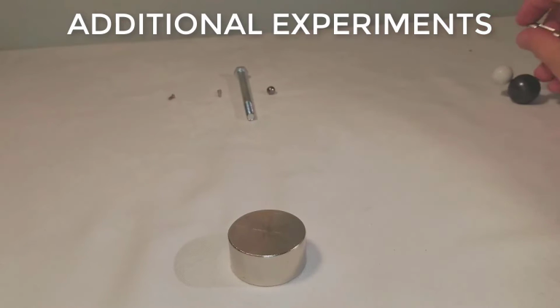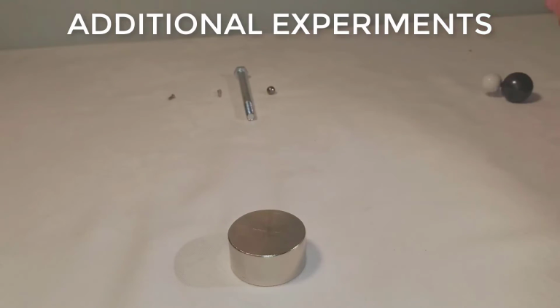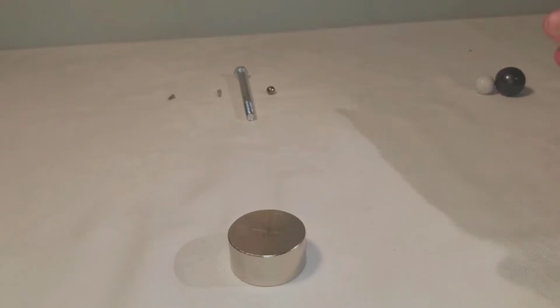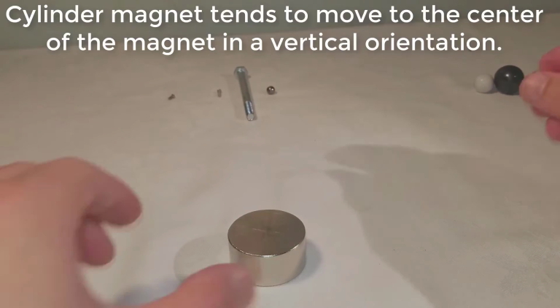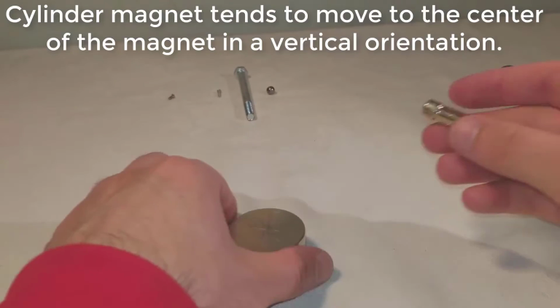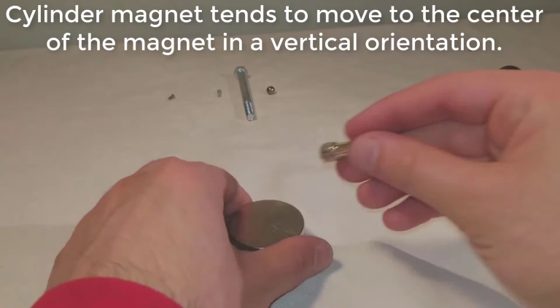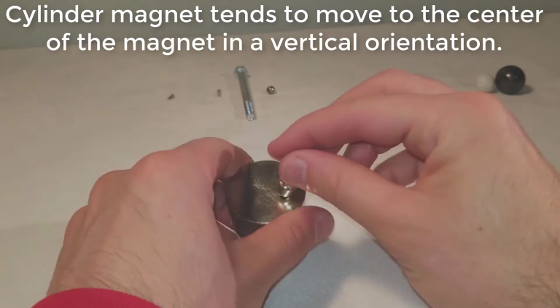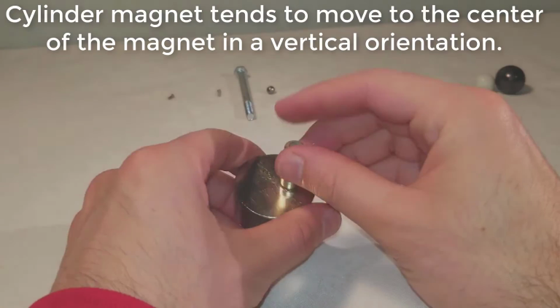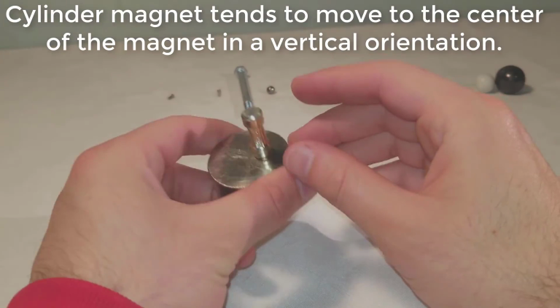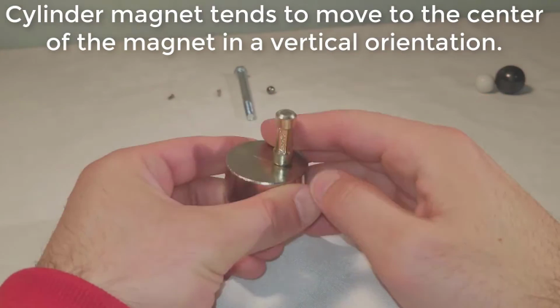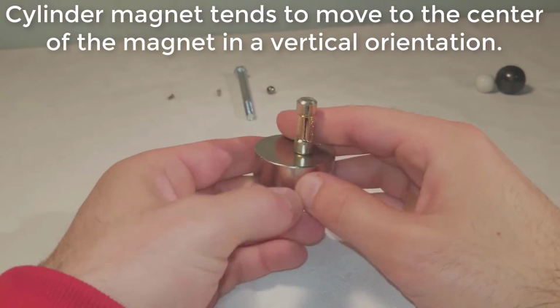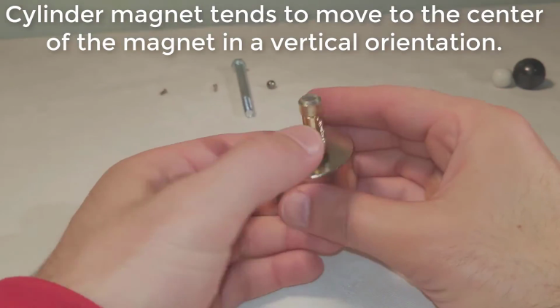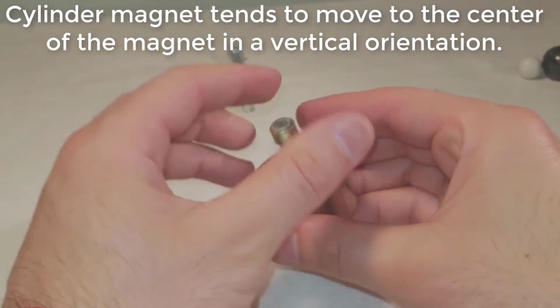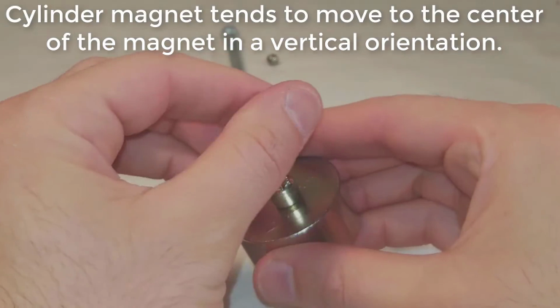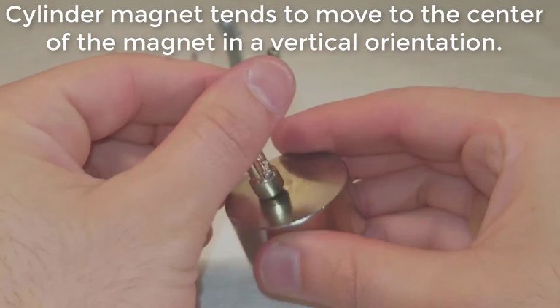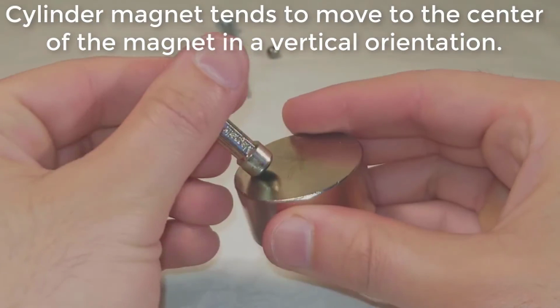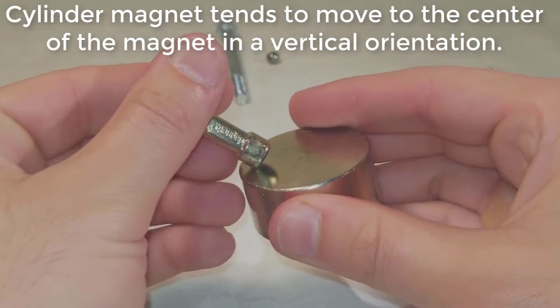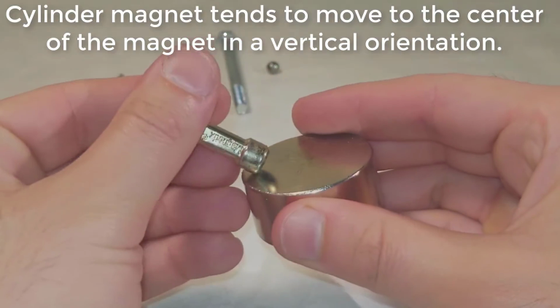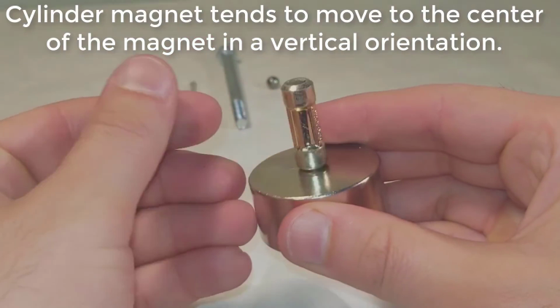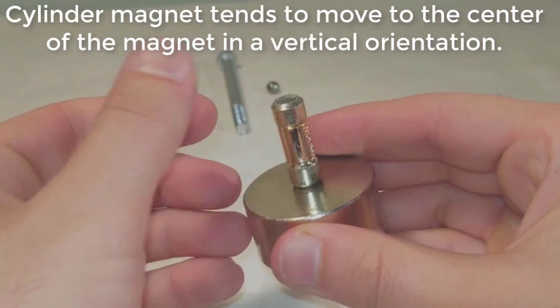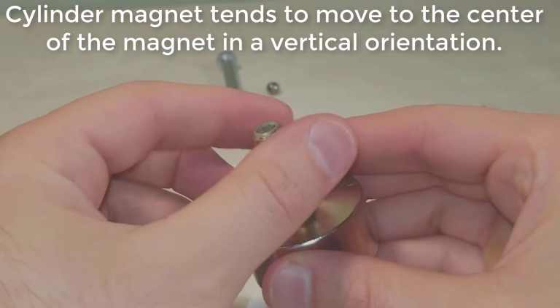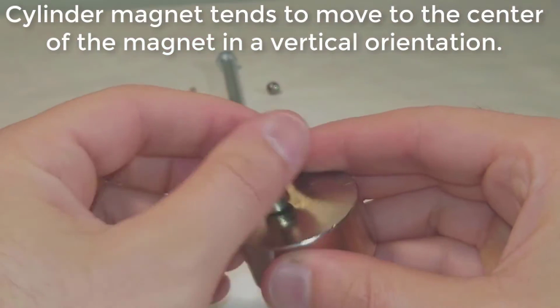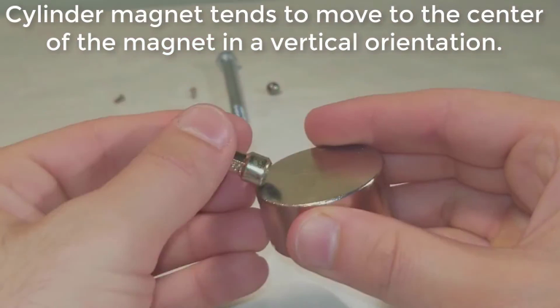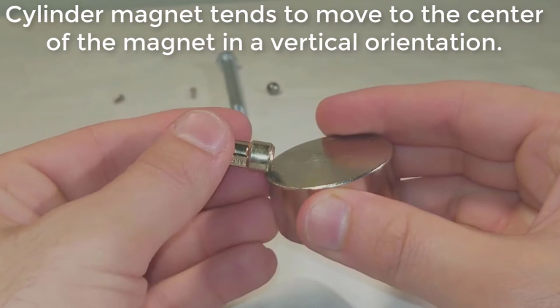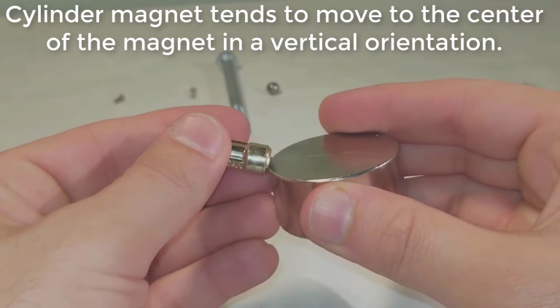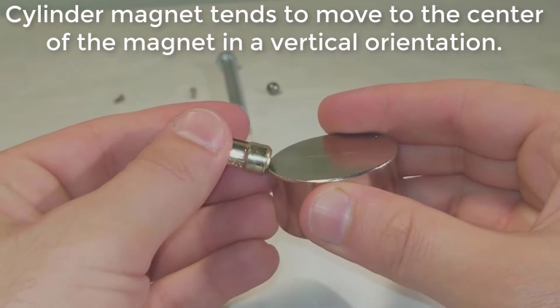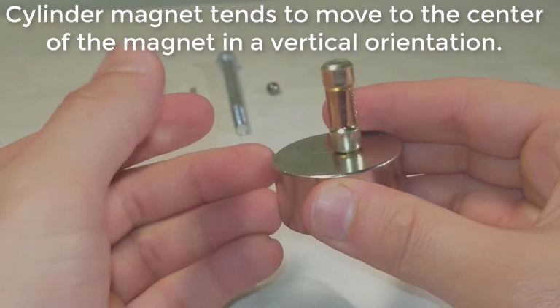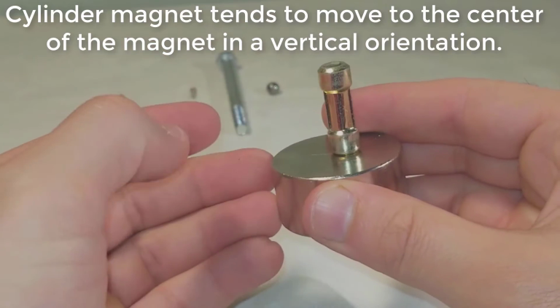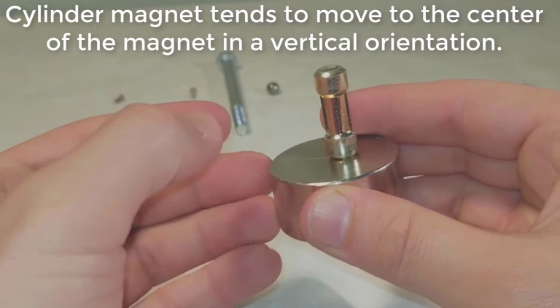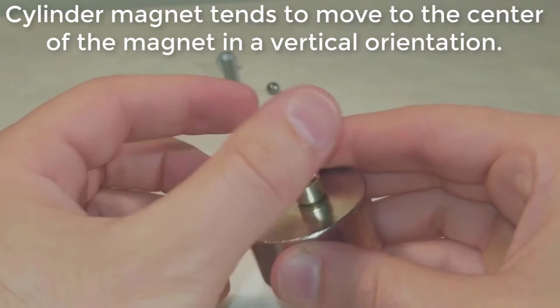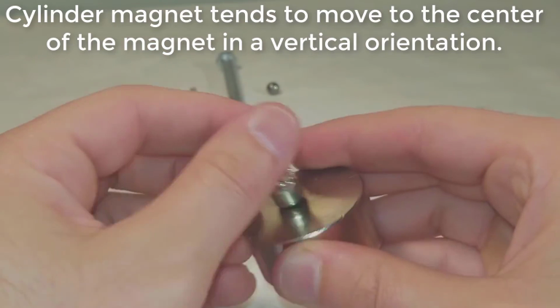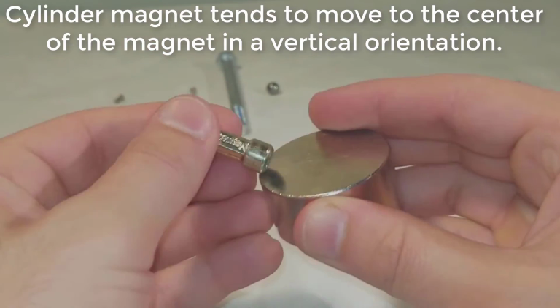A large, unmagnetized steel pole moves to the center of the magnet even when lifted, in a vertical orientation.